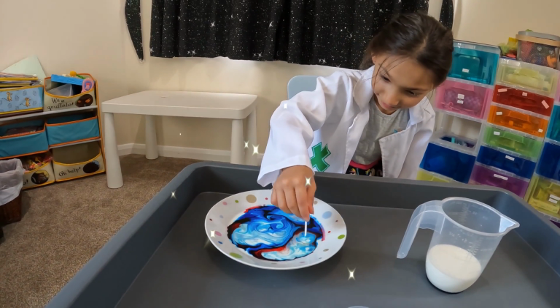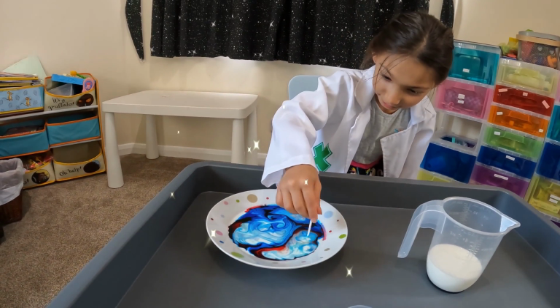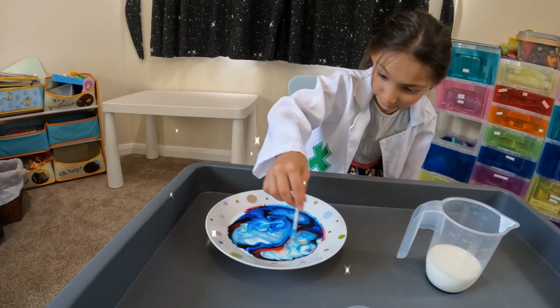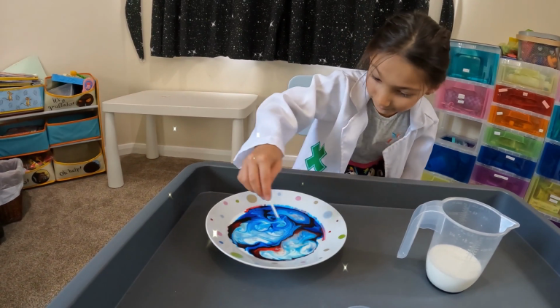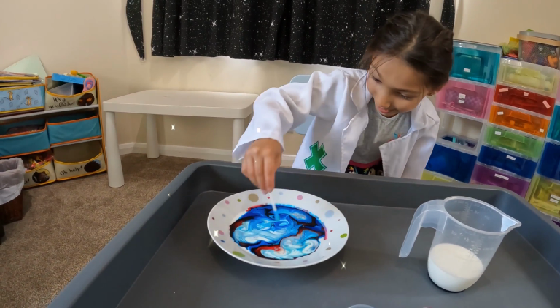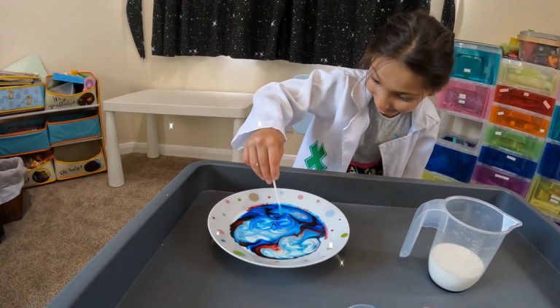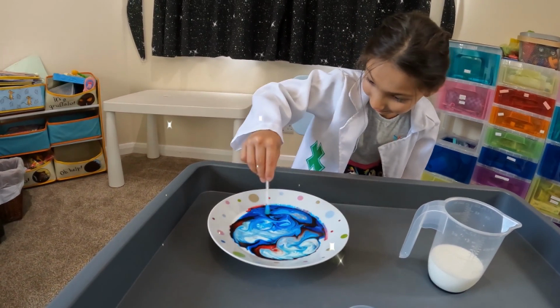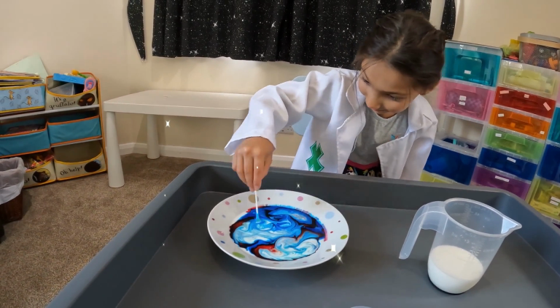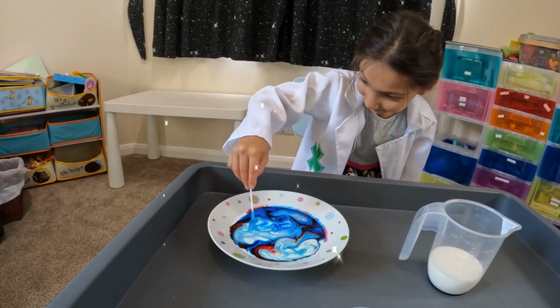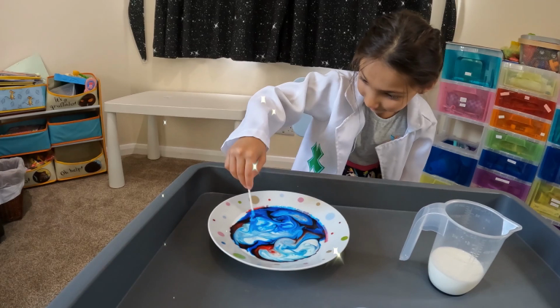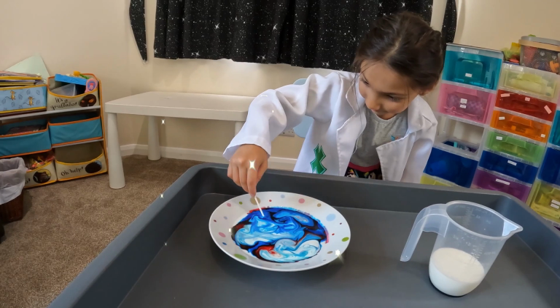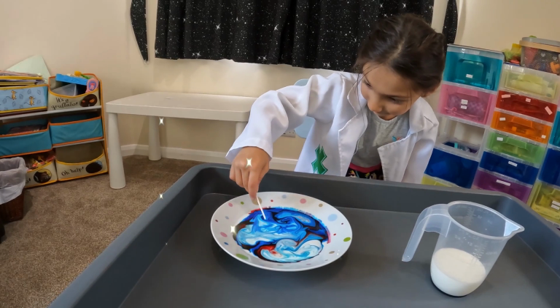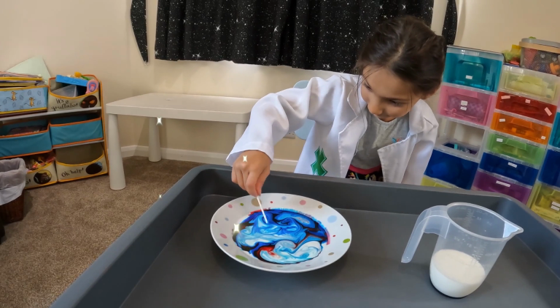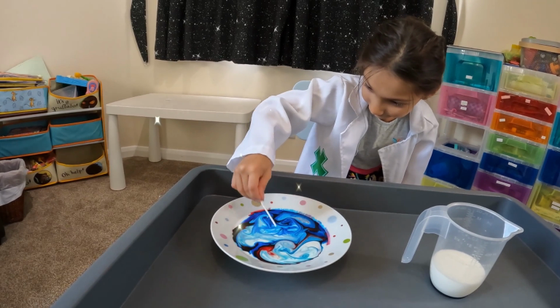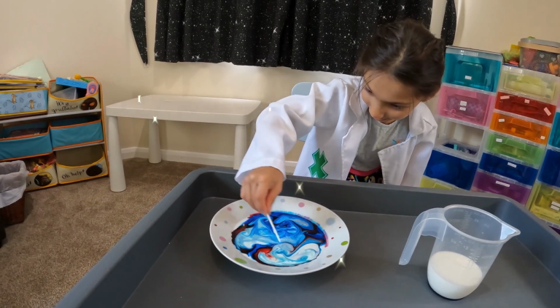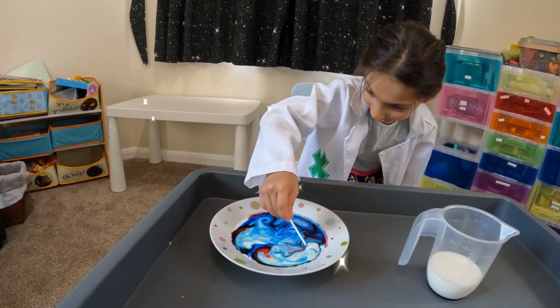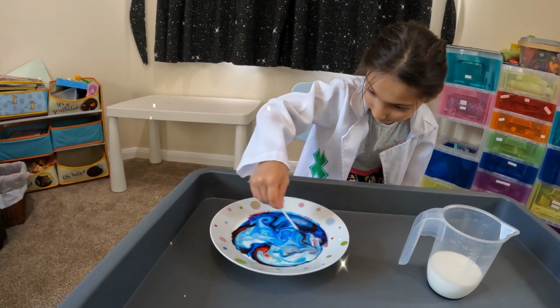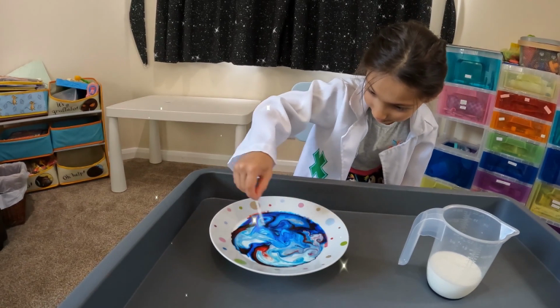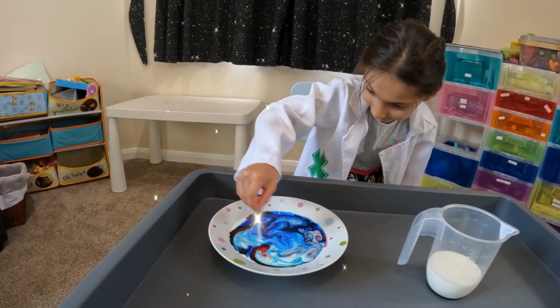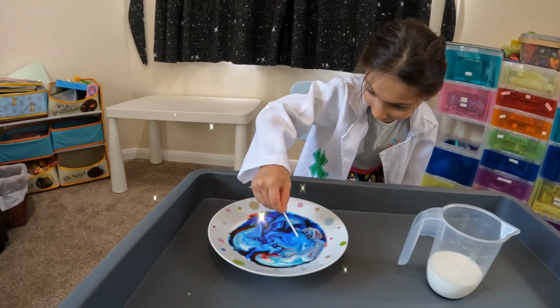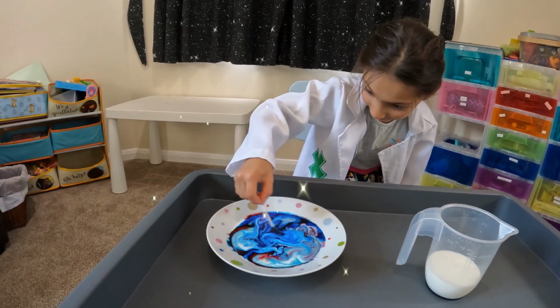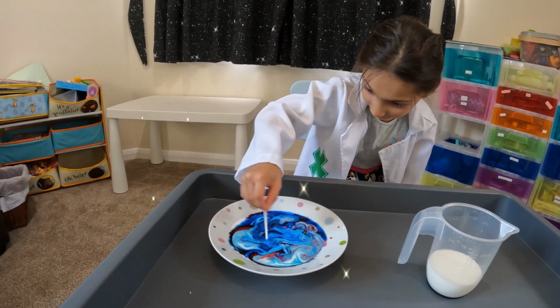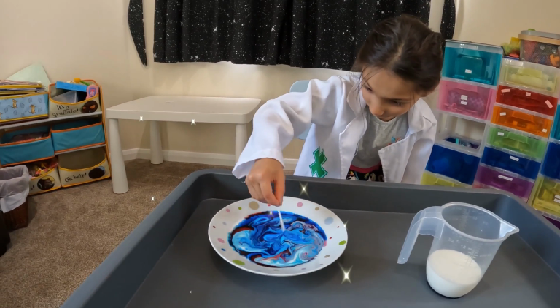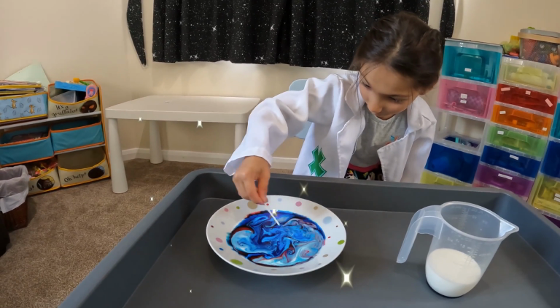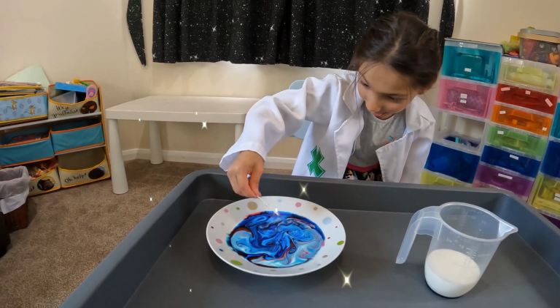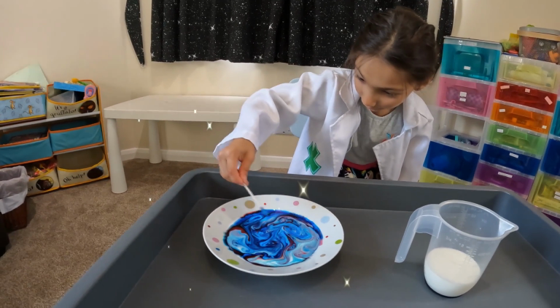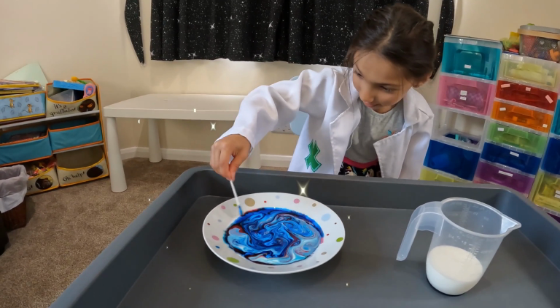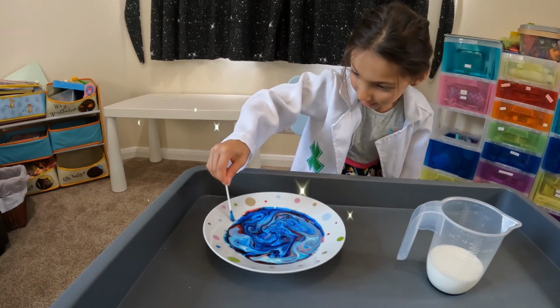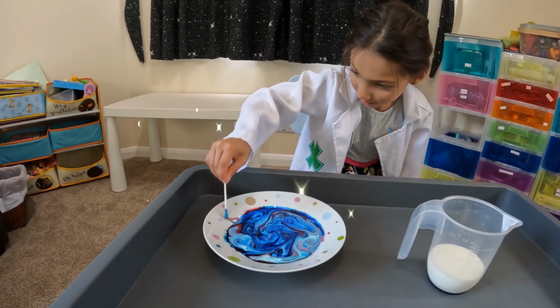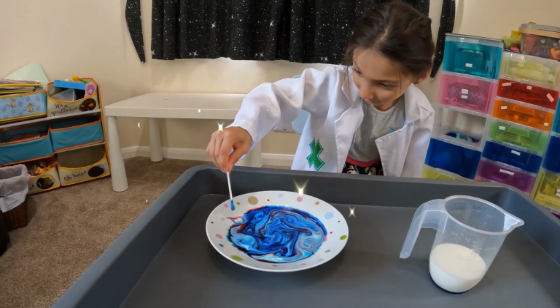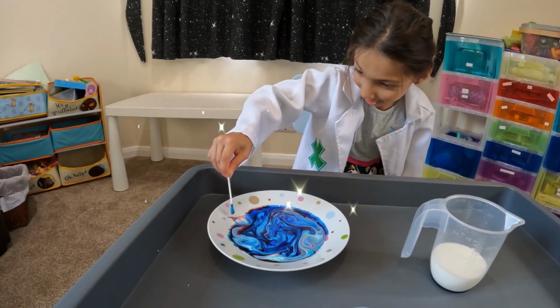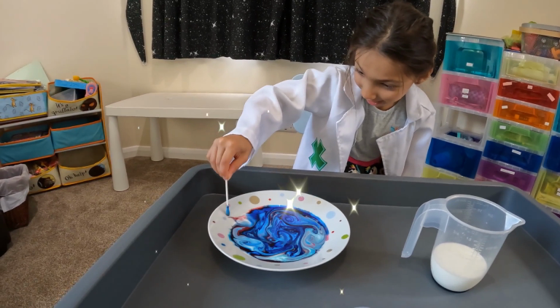Do it with me. And mix it. Wow, look at that.